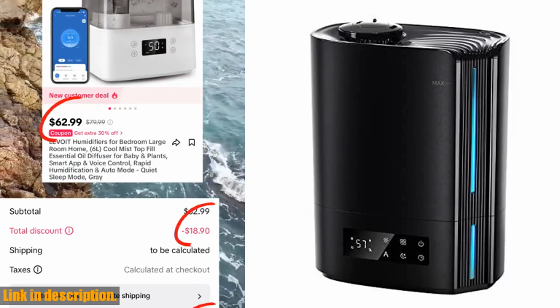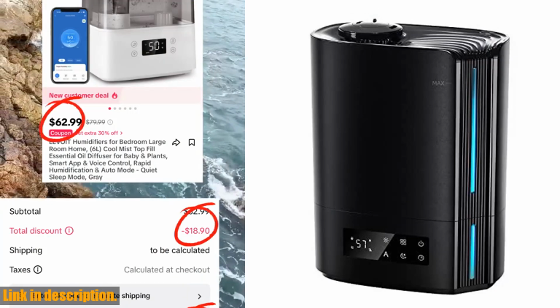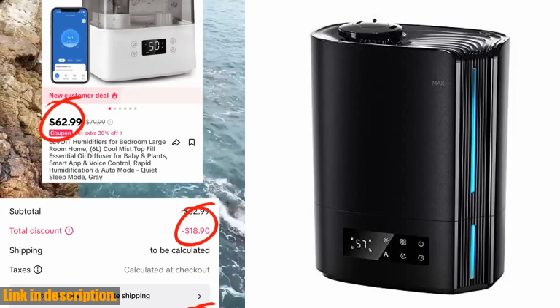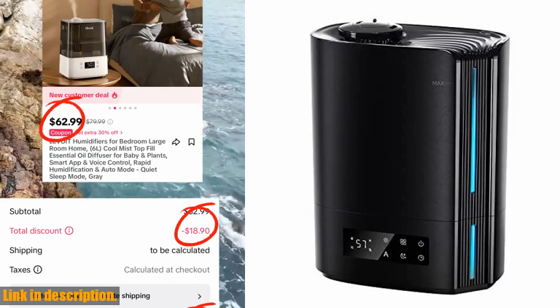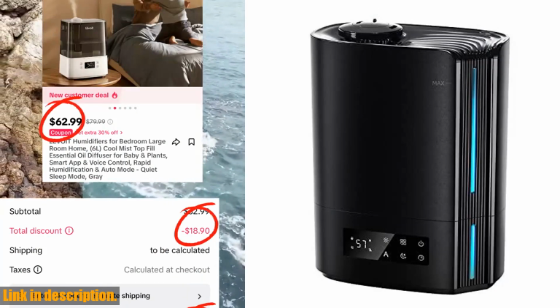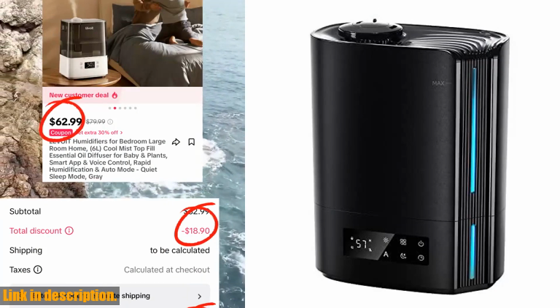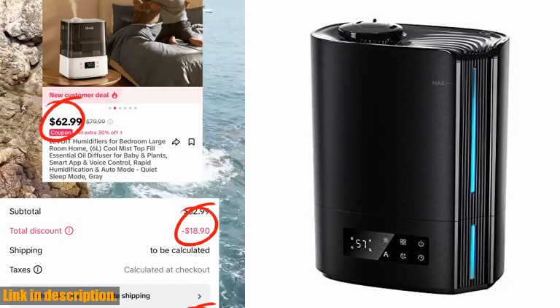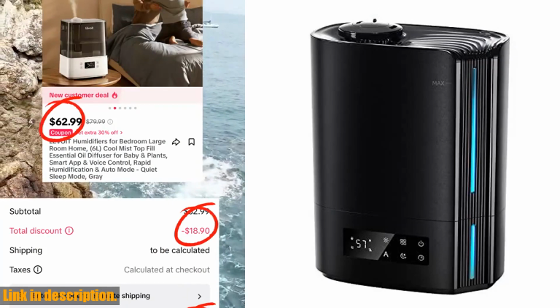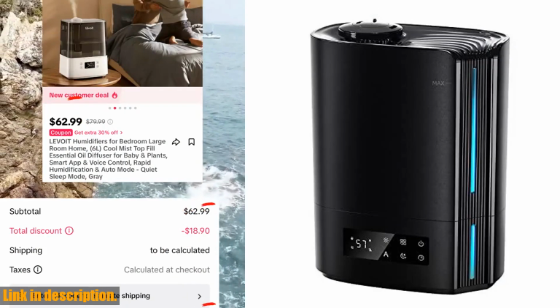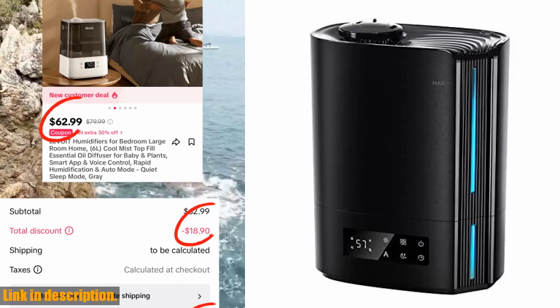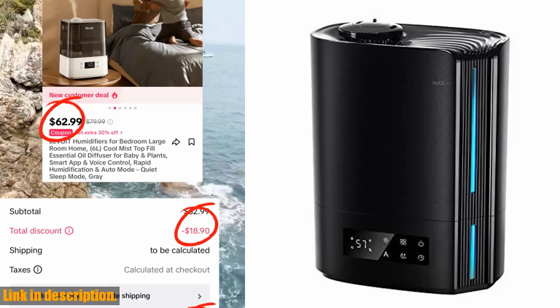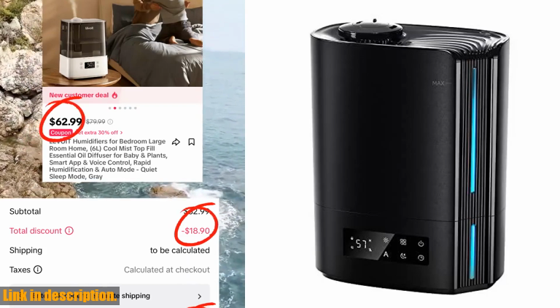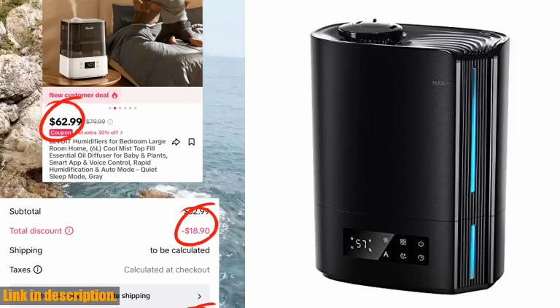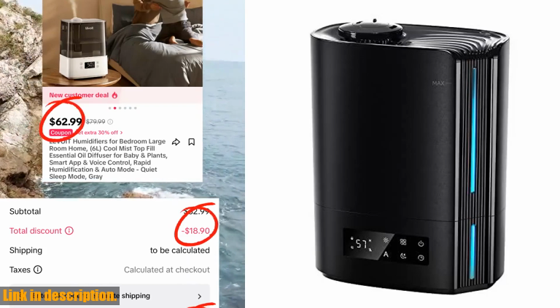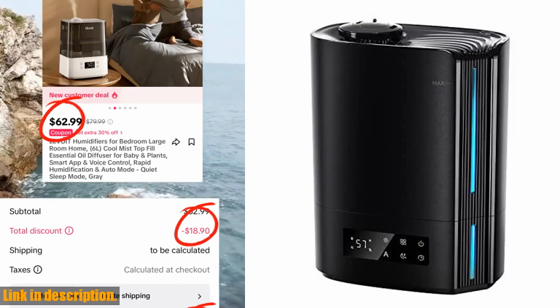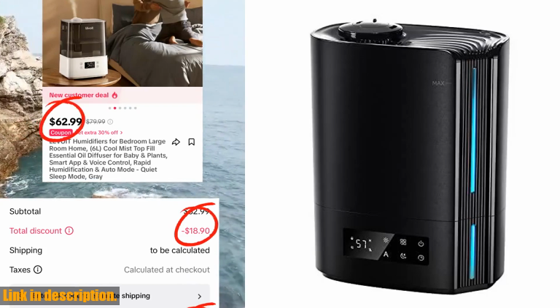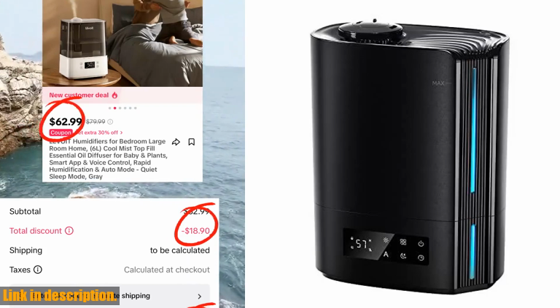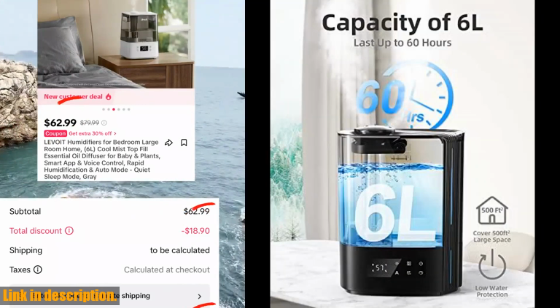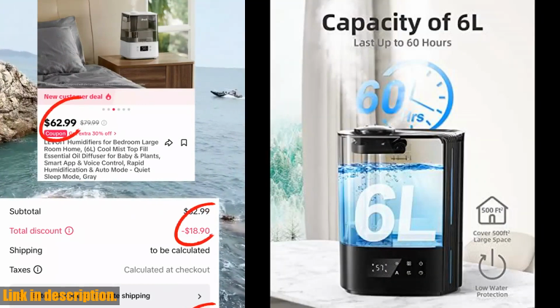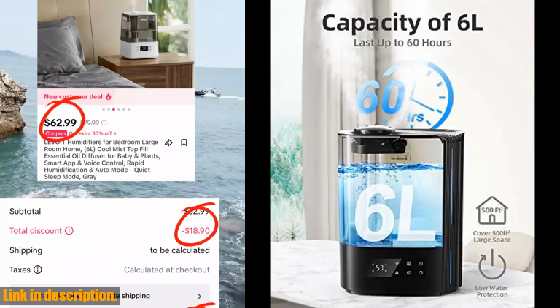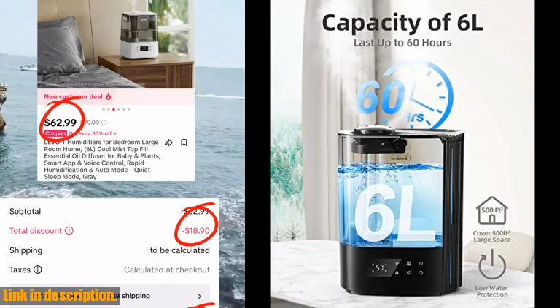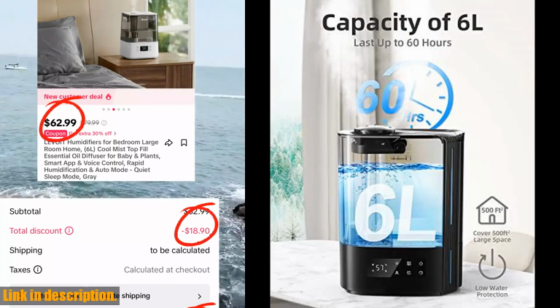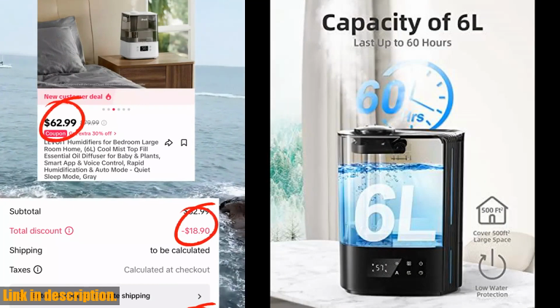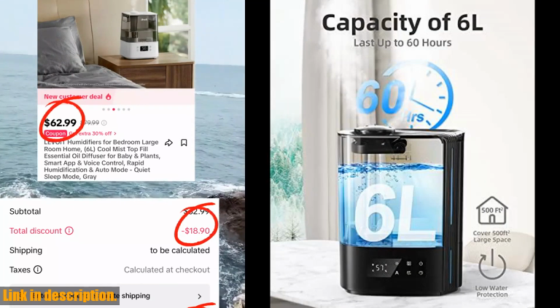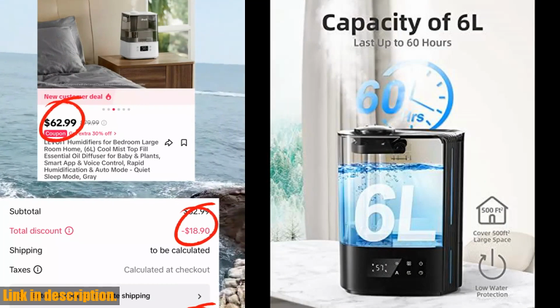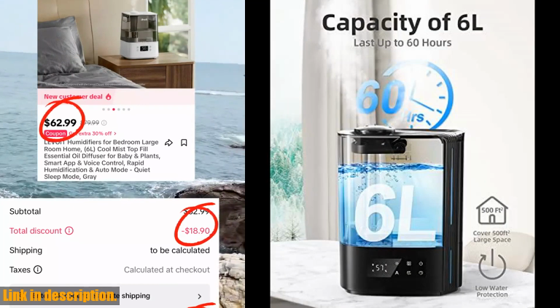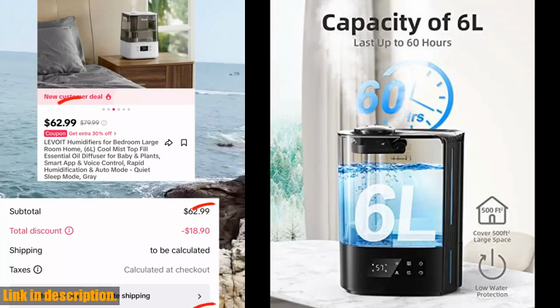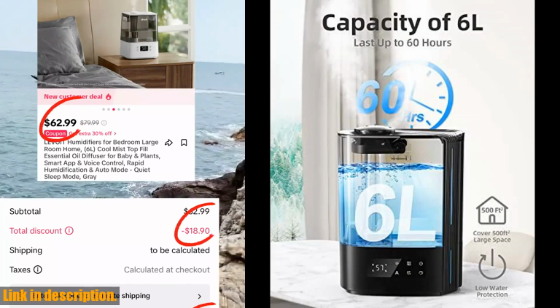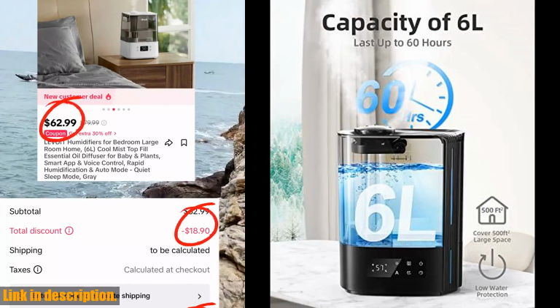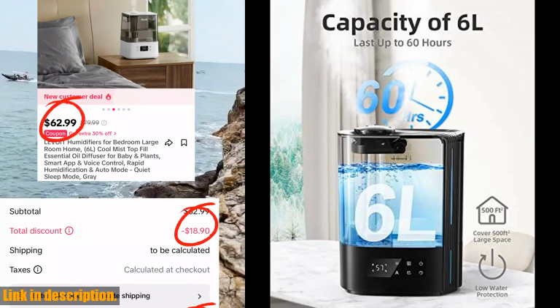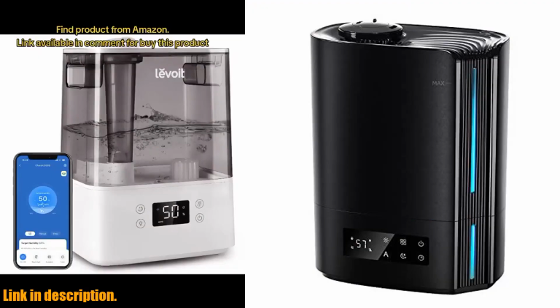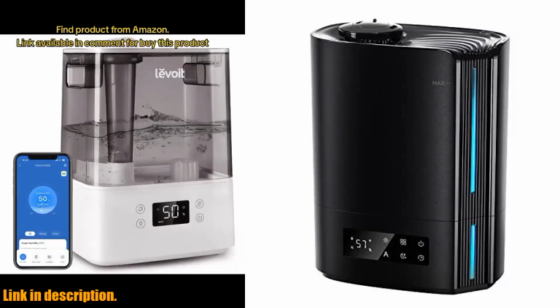Plus, with its whisper quiet operation and automatic shut-off feature, it's safe for you and your whole family.